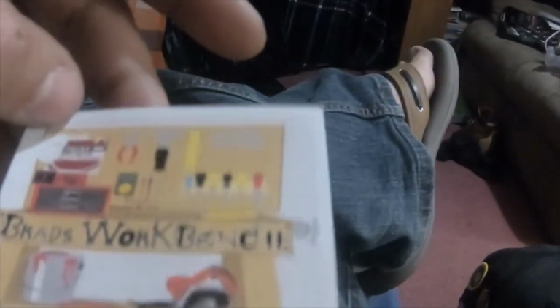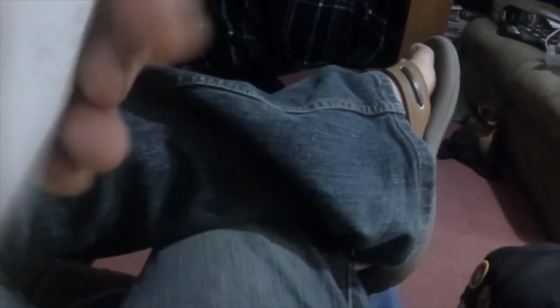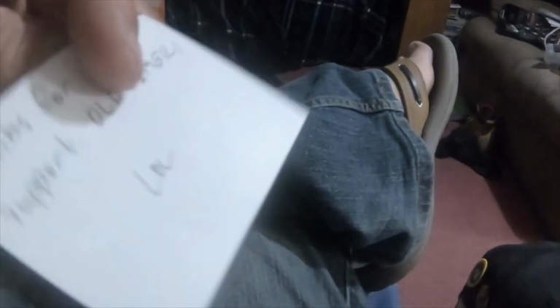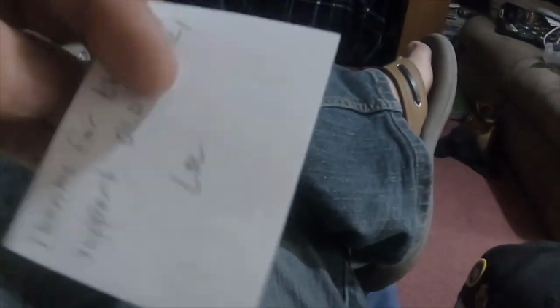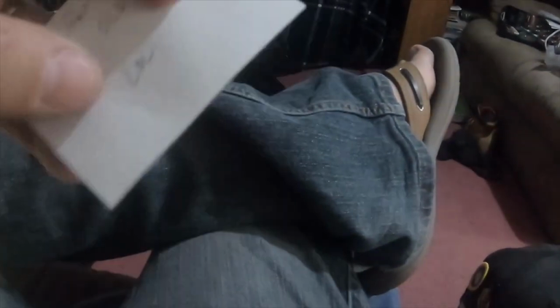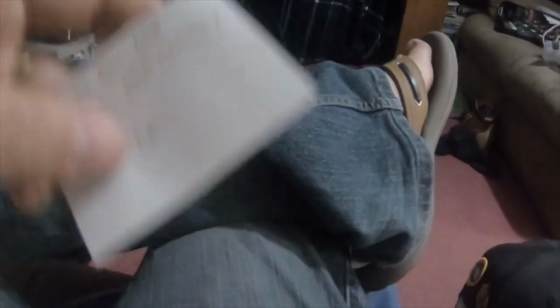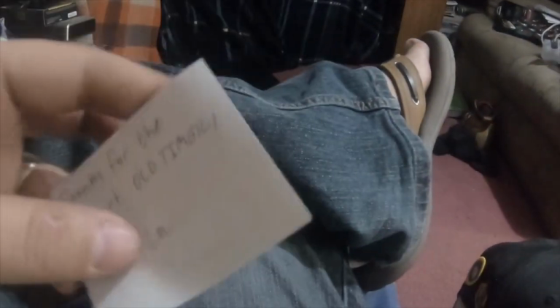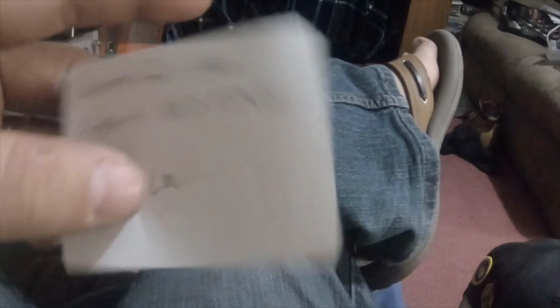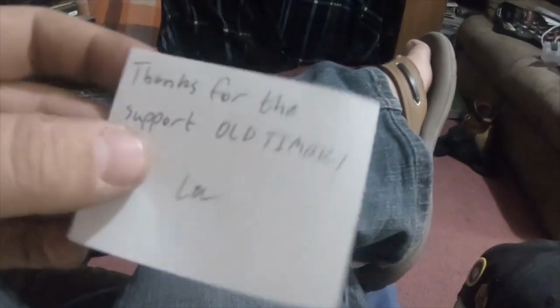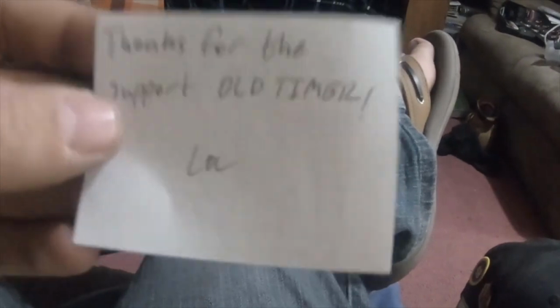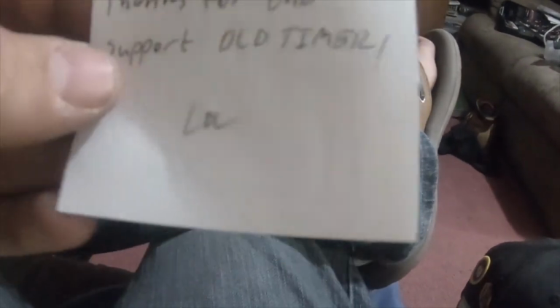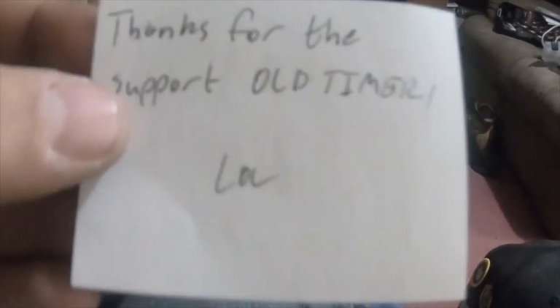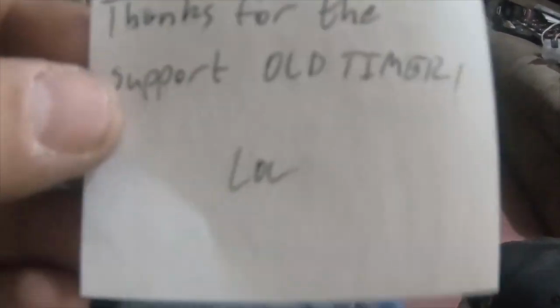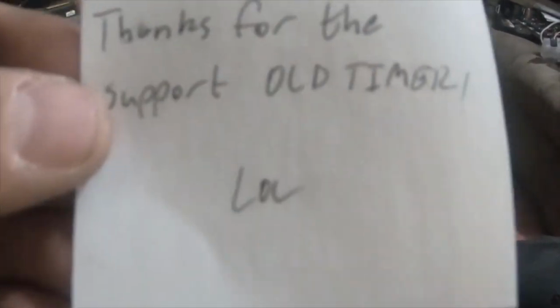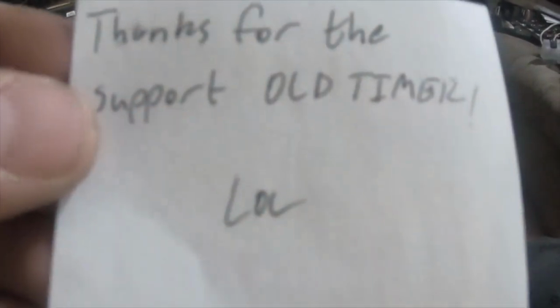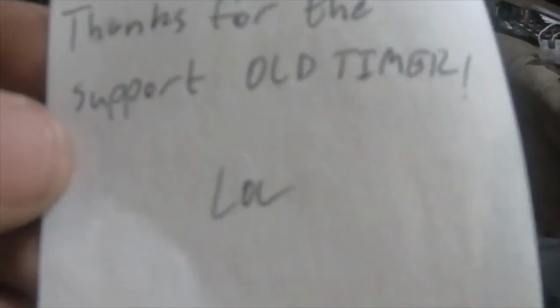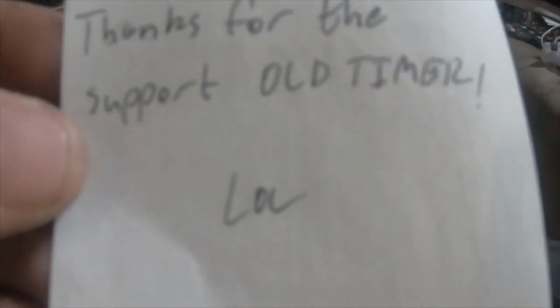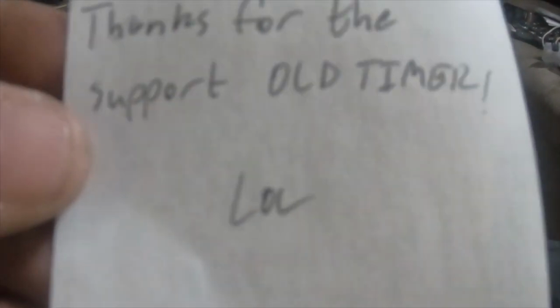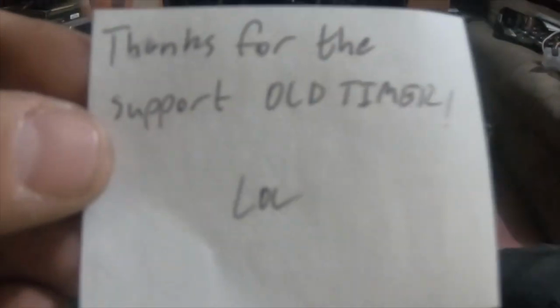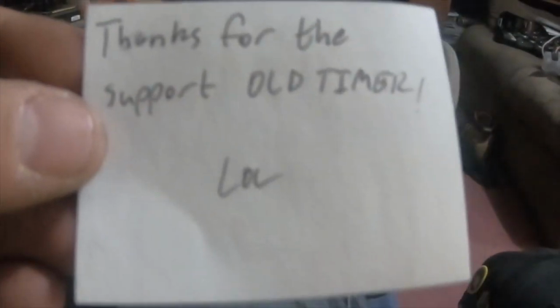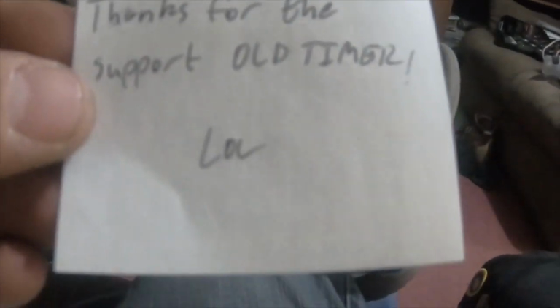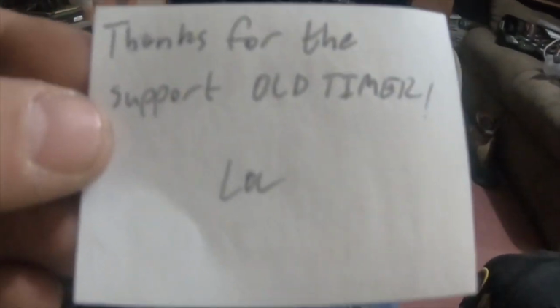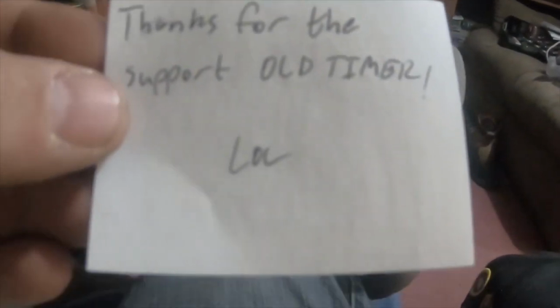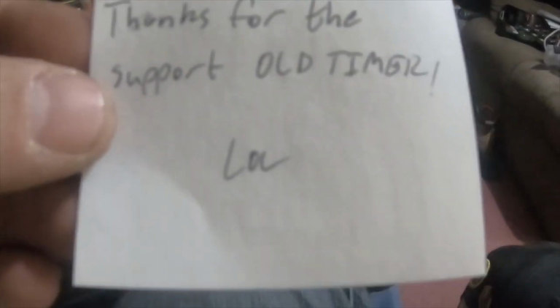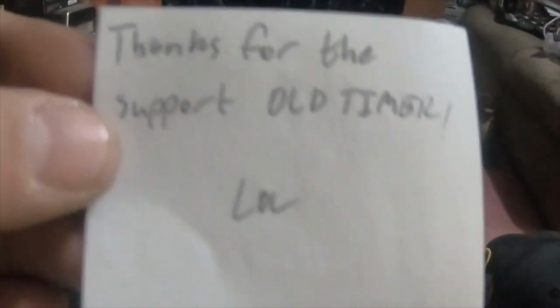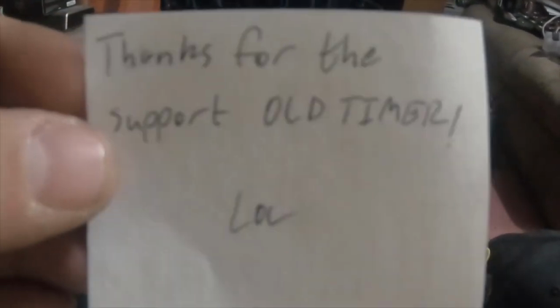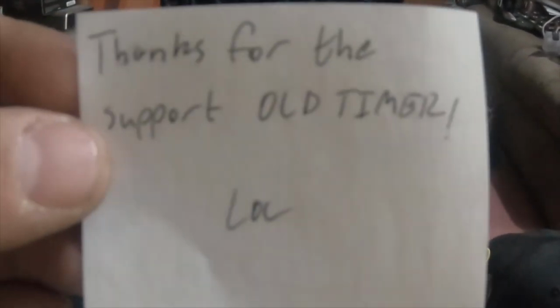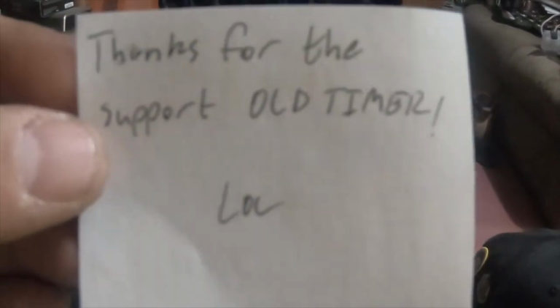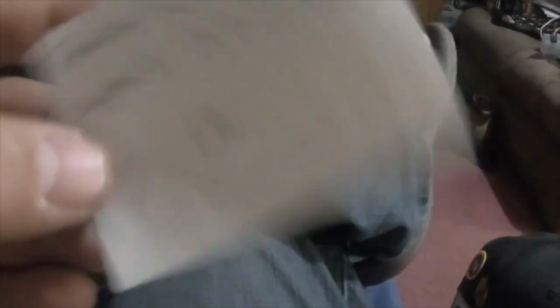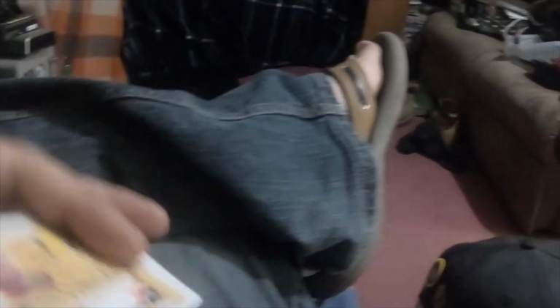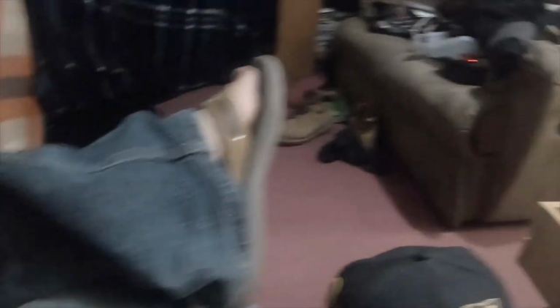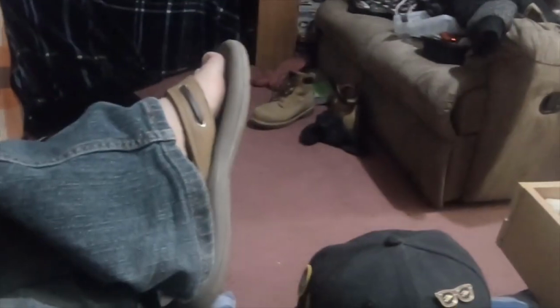And on the back, I thought it was kind of funny — it says 'thanks for the support old timer,' lol — which I thought was pretty funny.